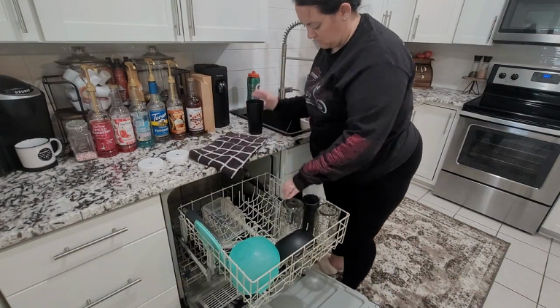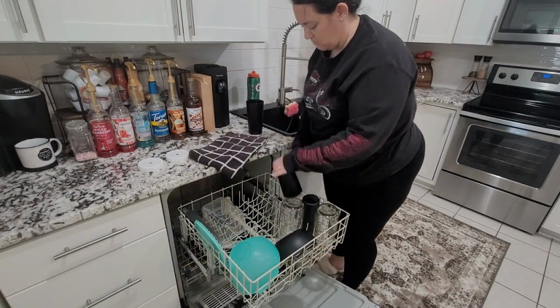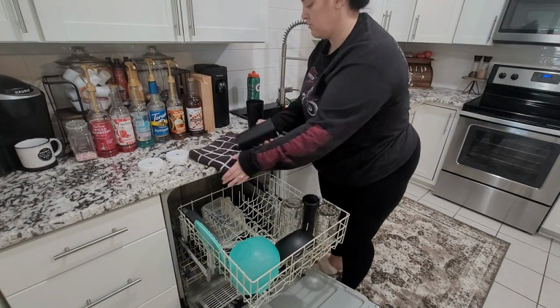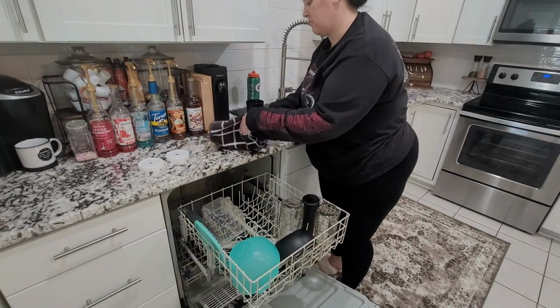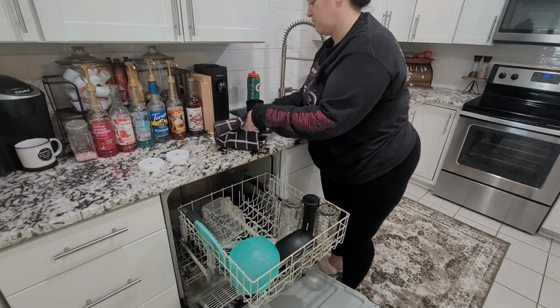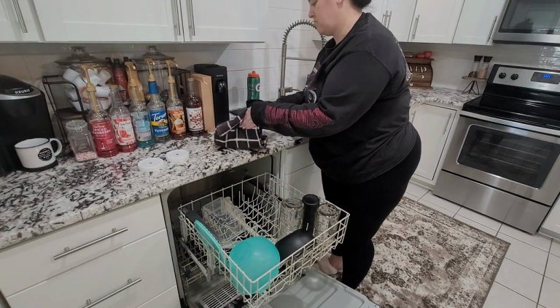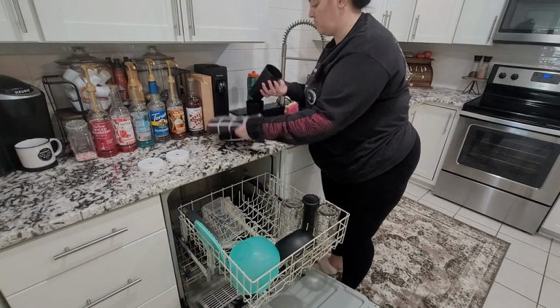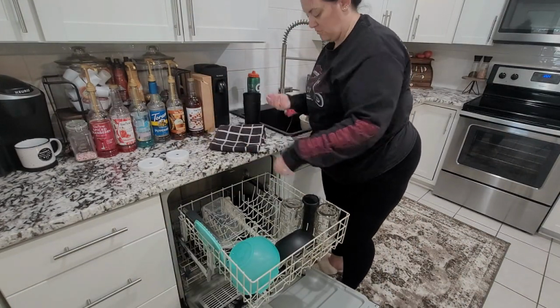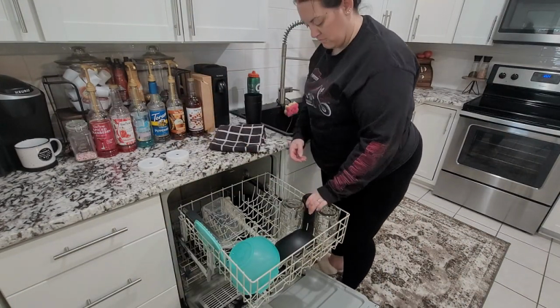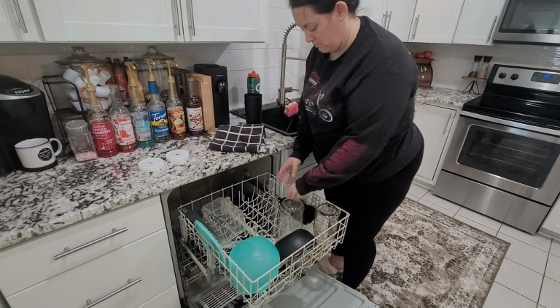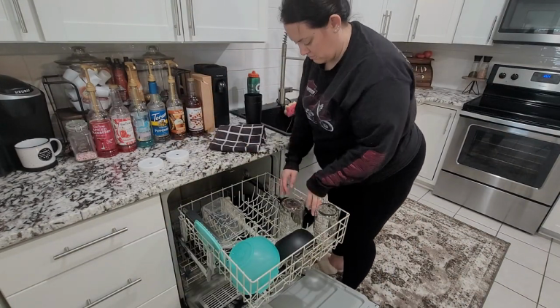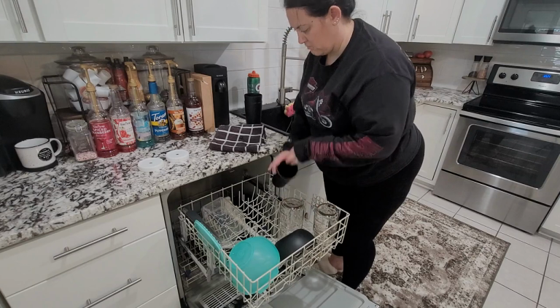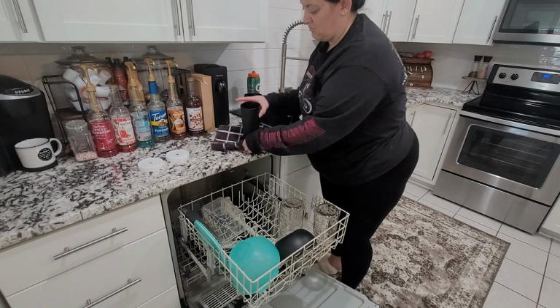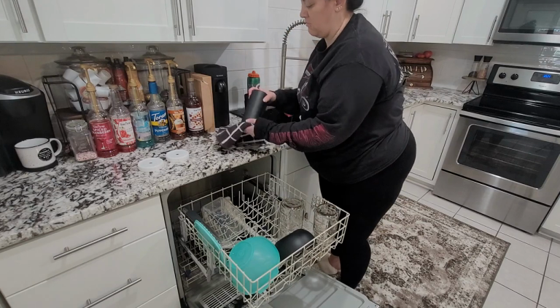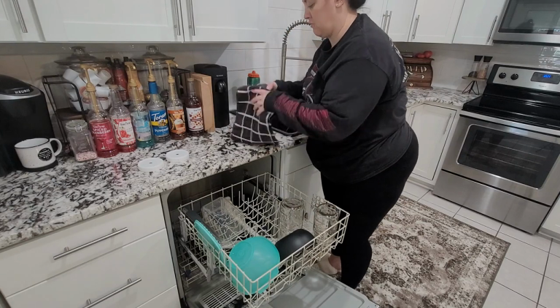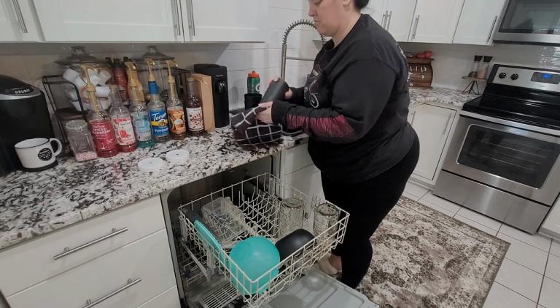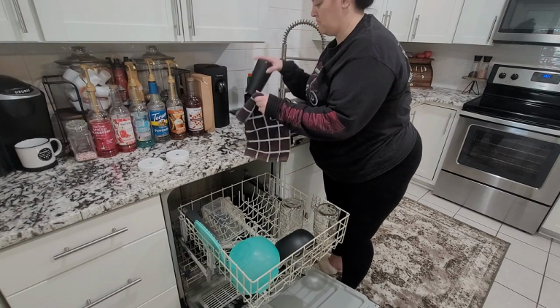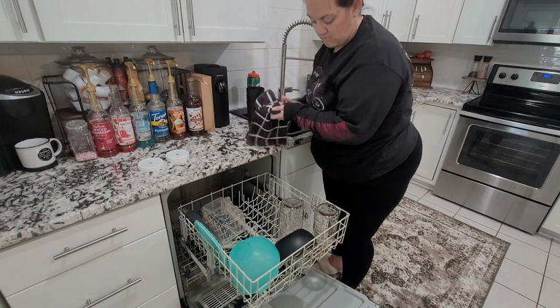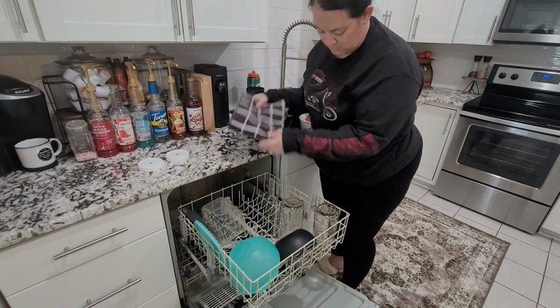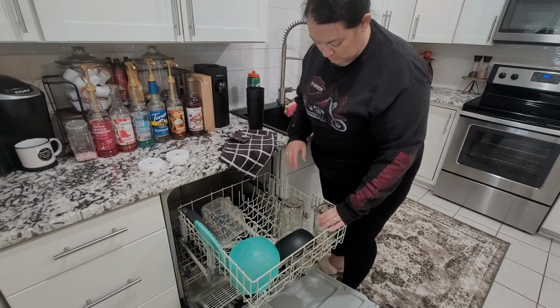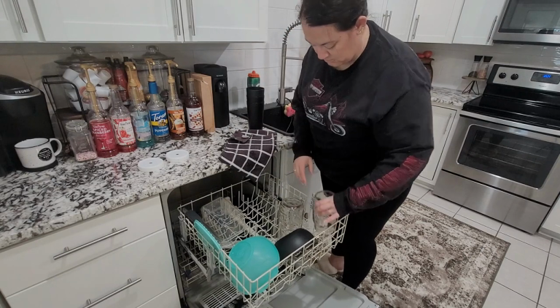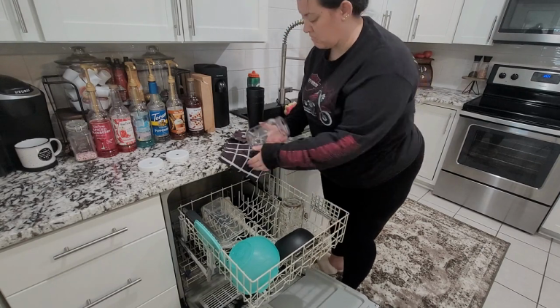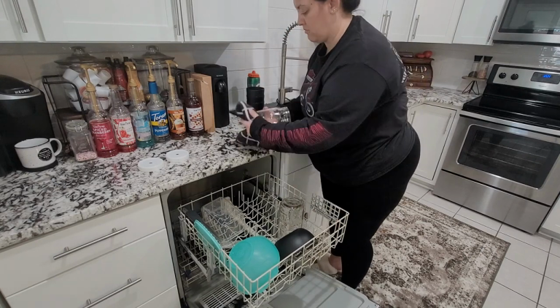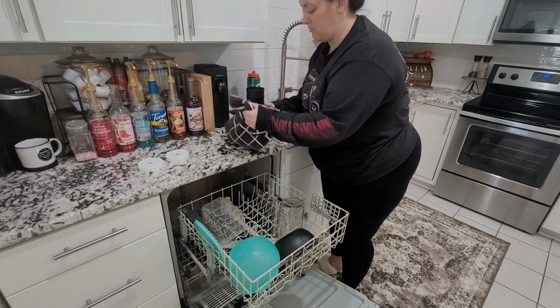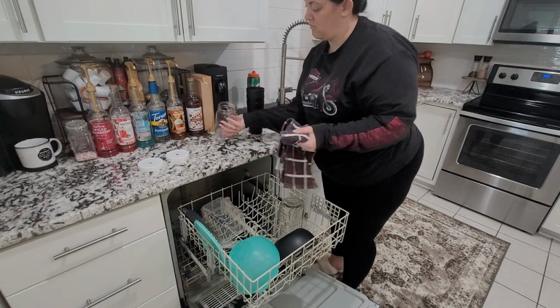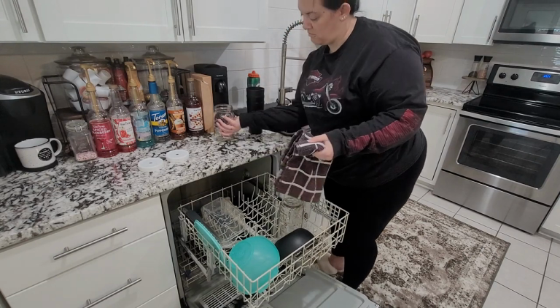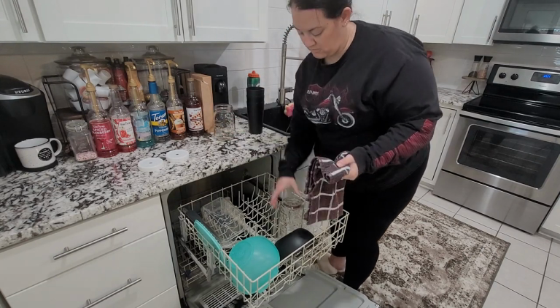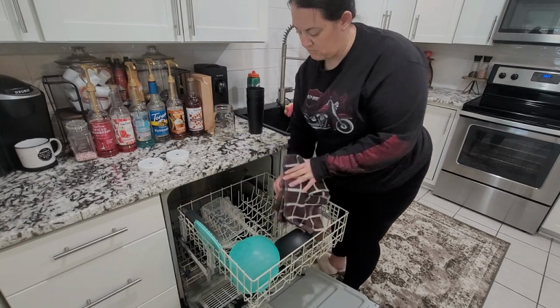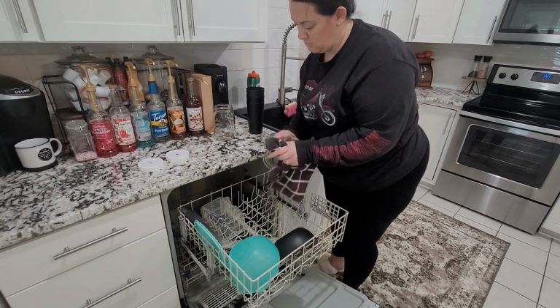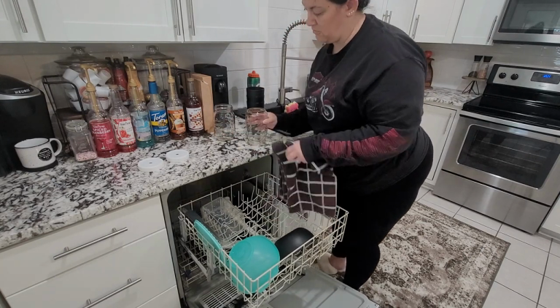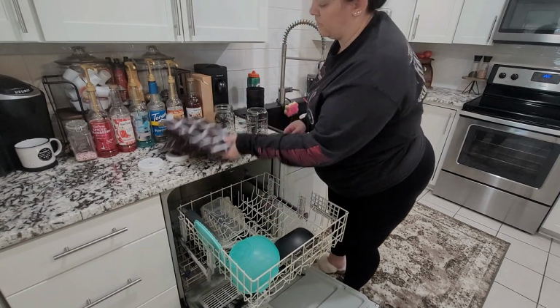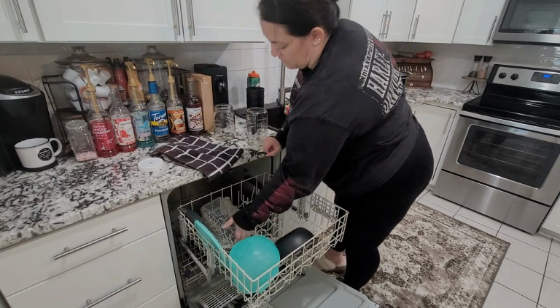Now that dinner is put in the crock pot, we're going to go ahead and get everything else cleaned up and tidied around the house.